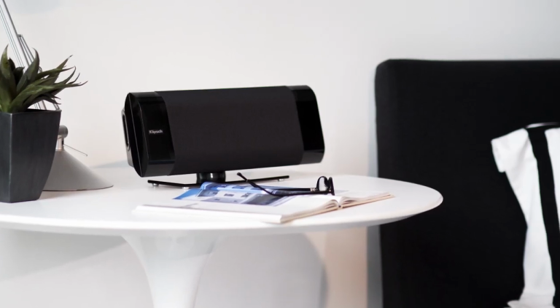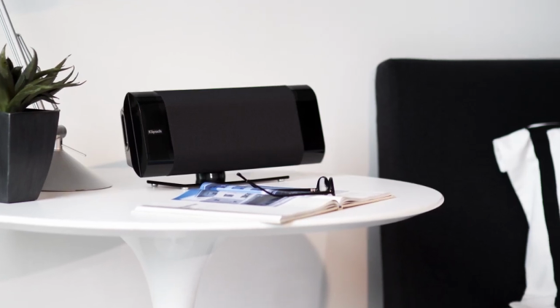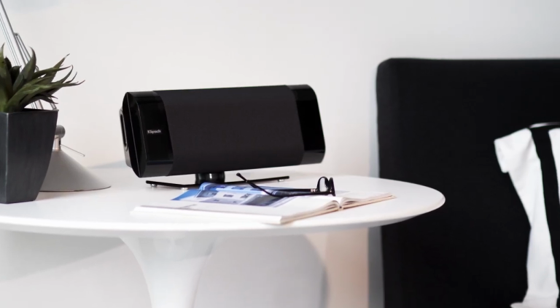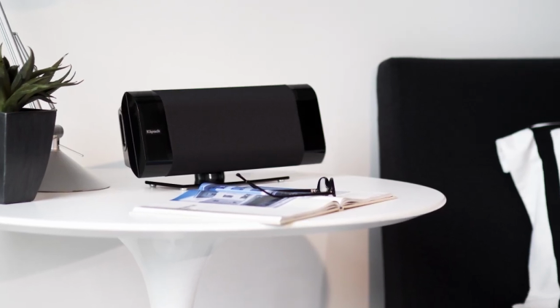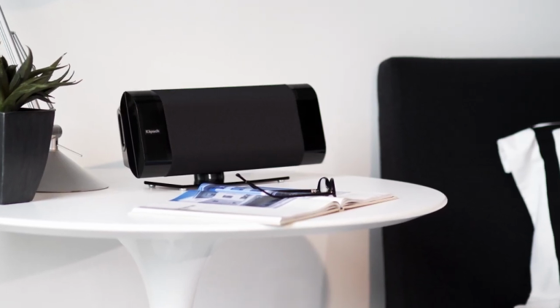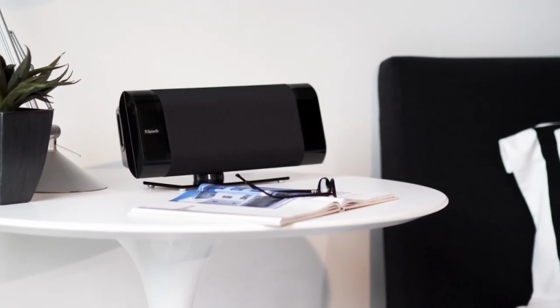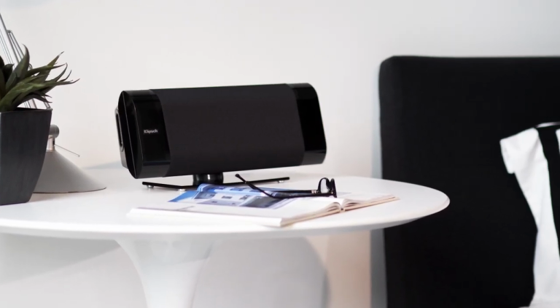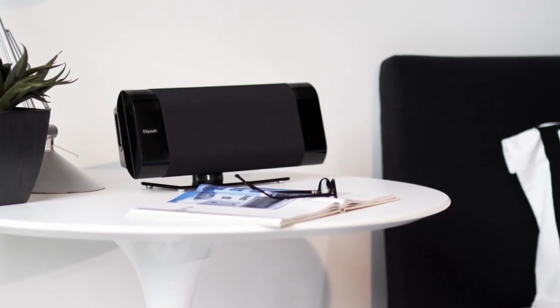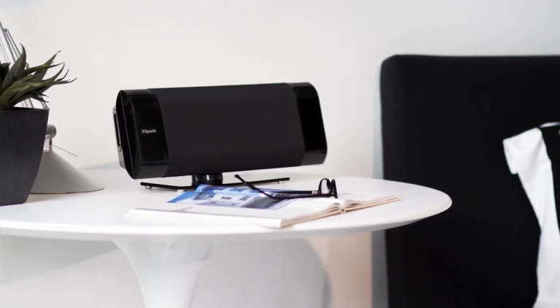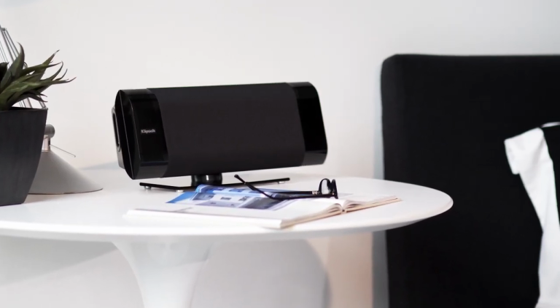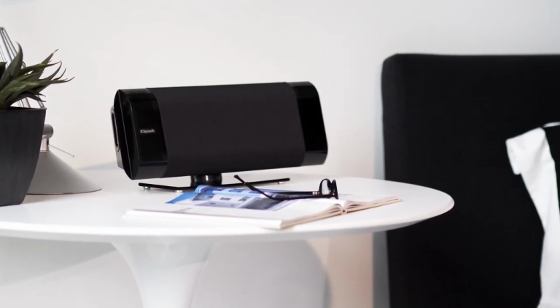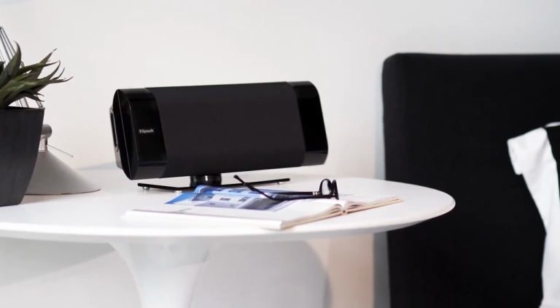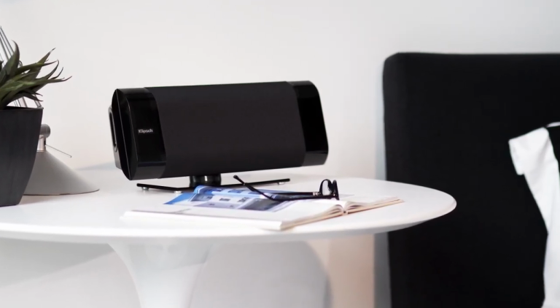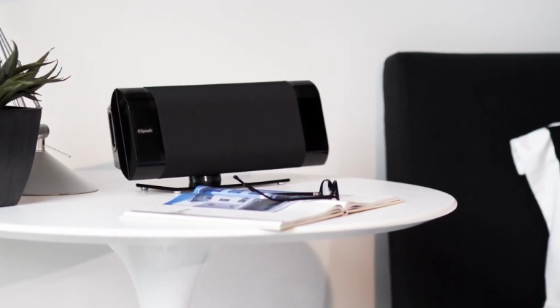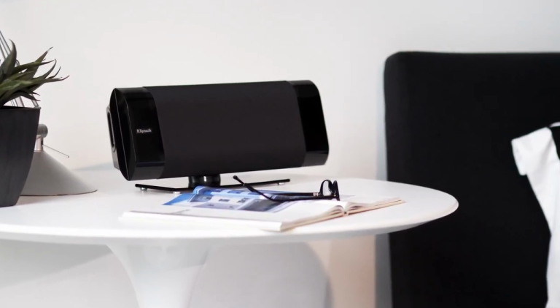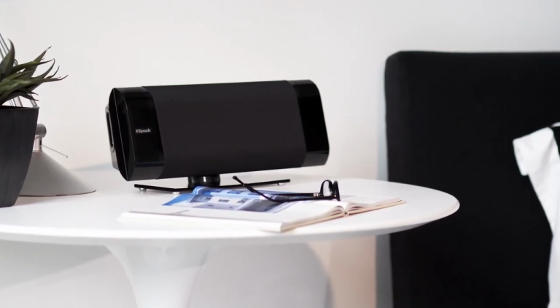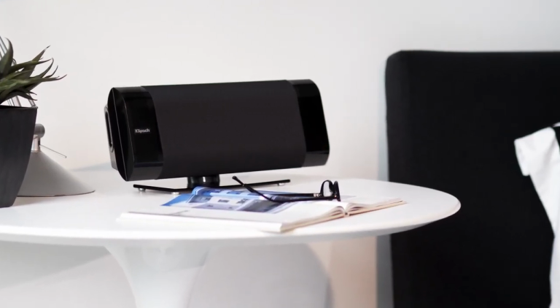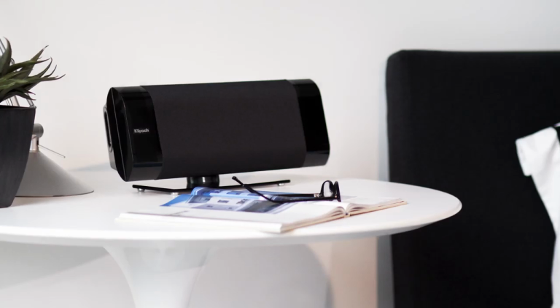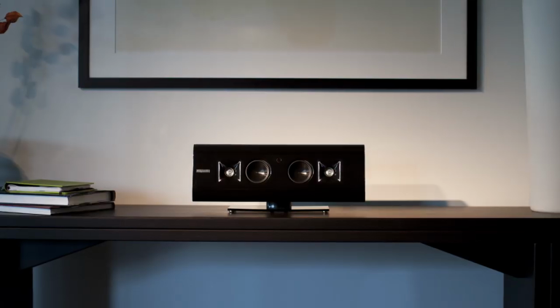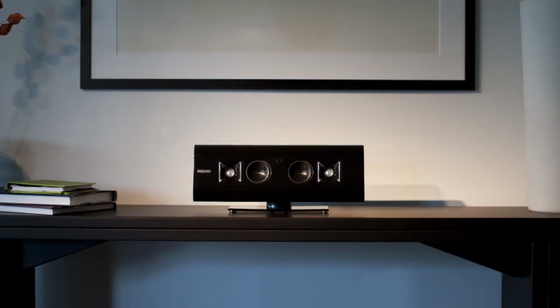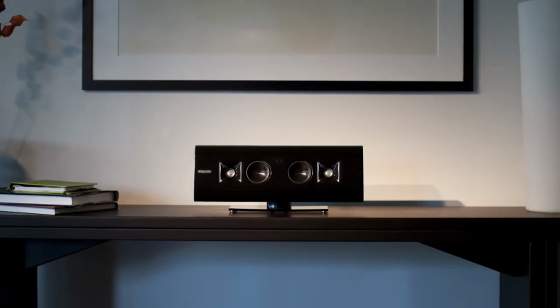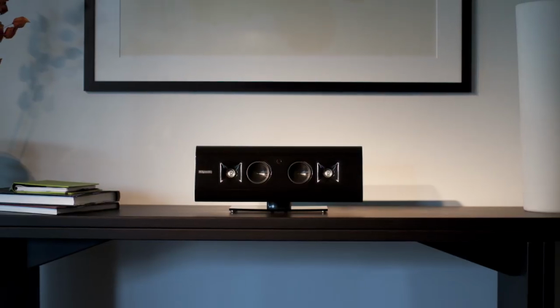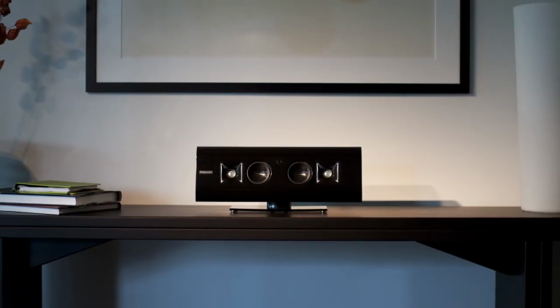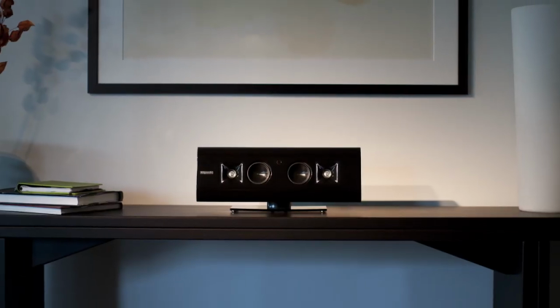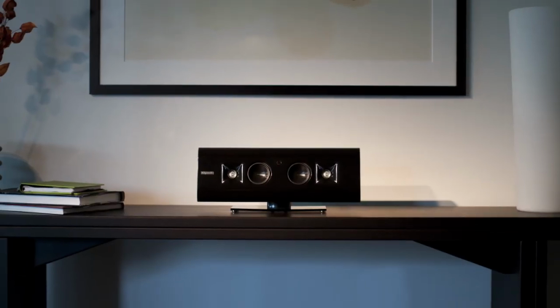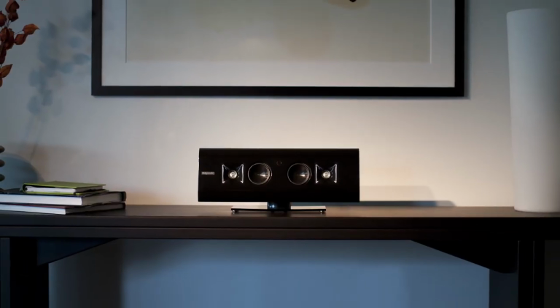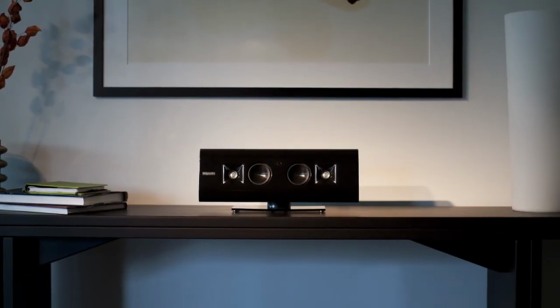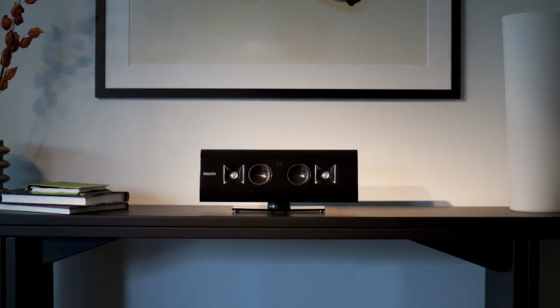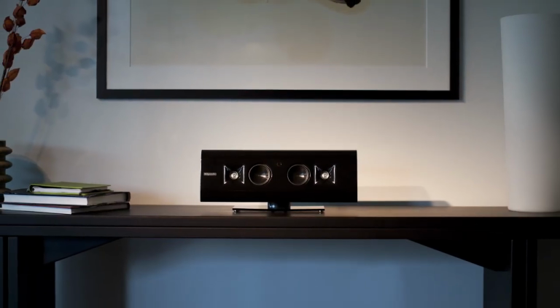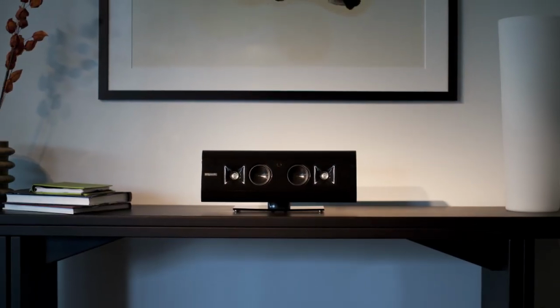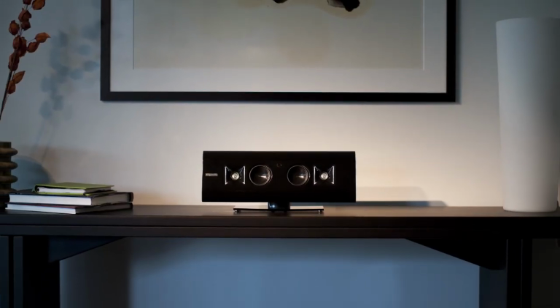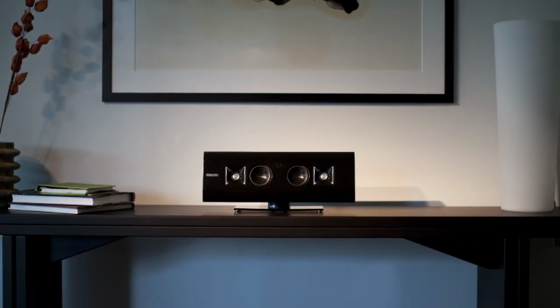Complete with an IR remote, this AirPlay enabled music system simply plugs into a wall and pumps out your playlist.